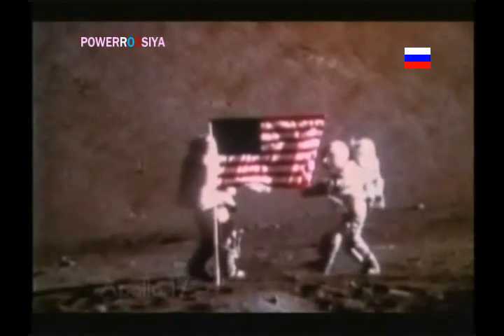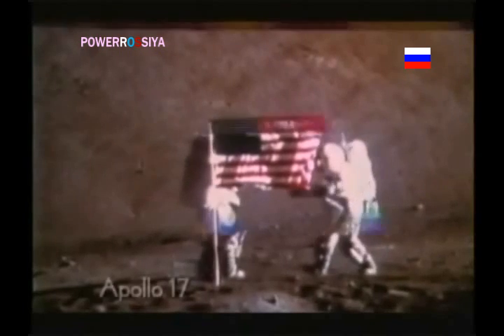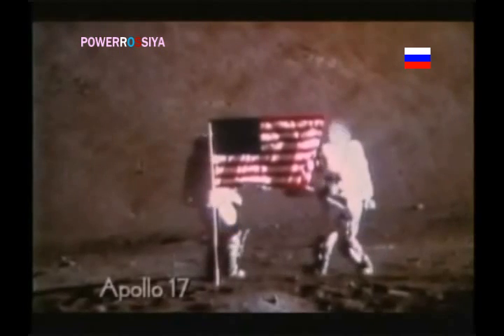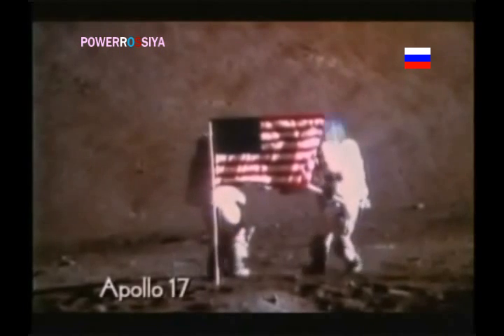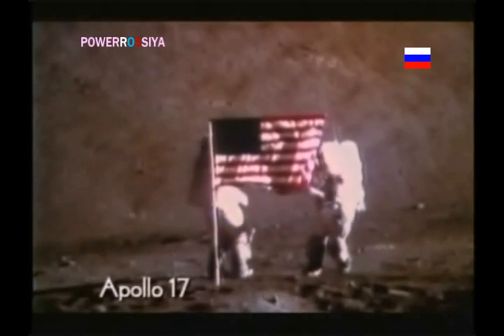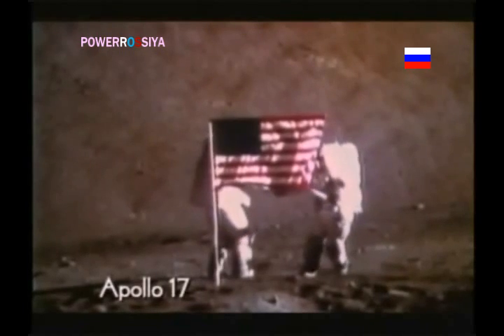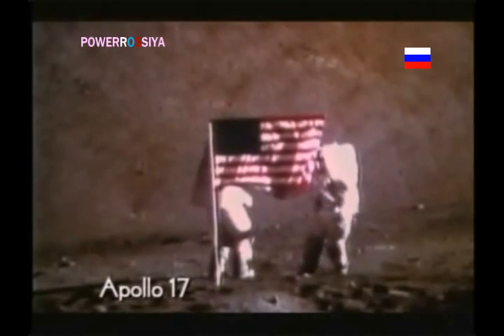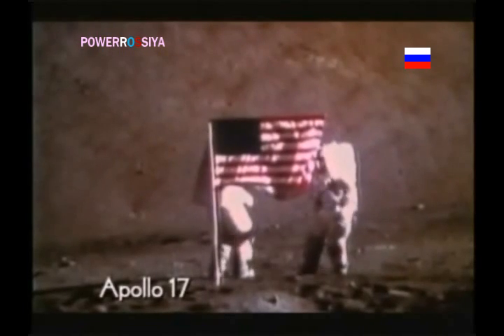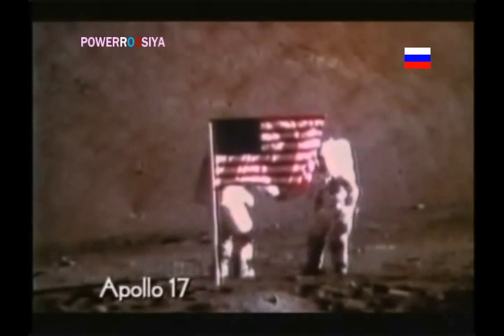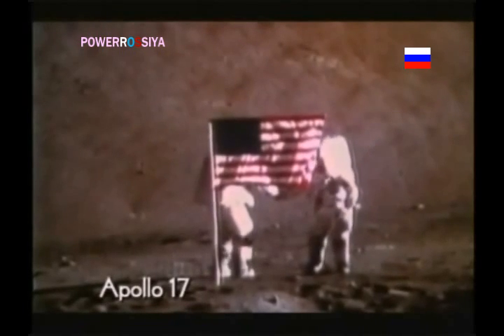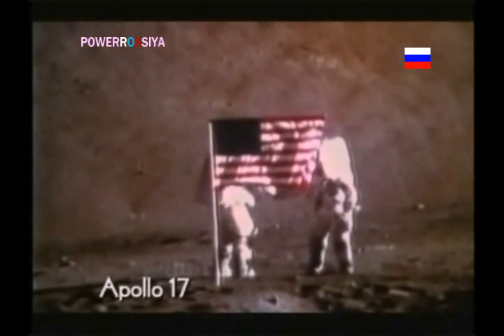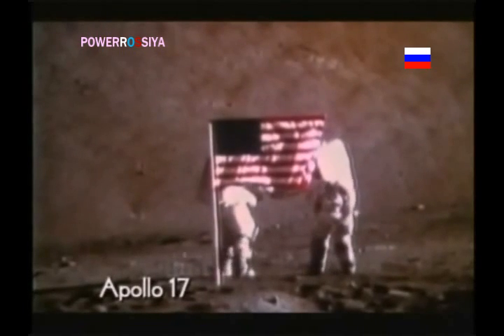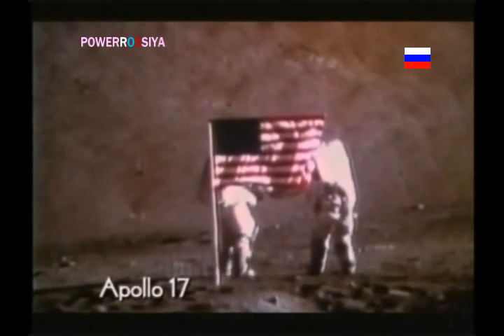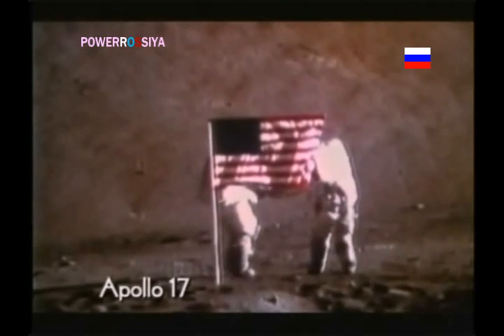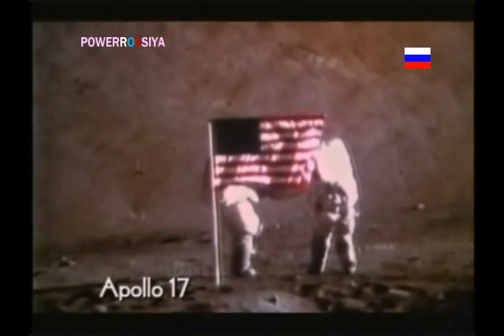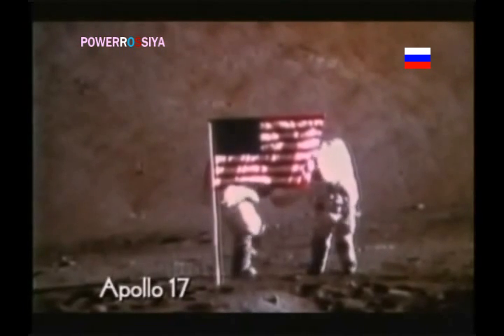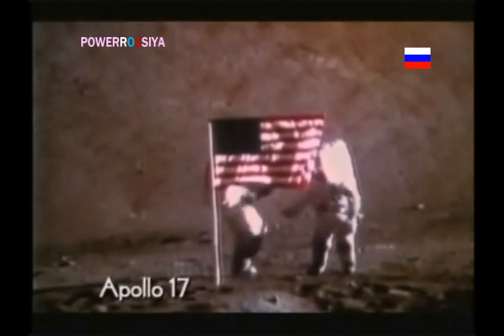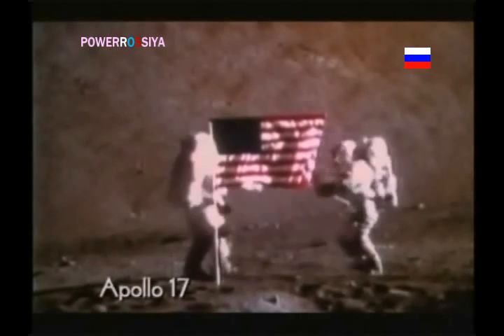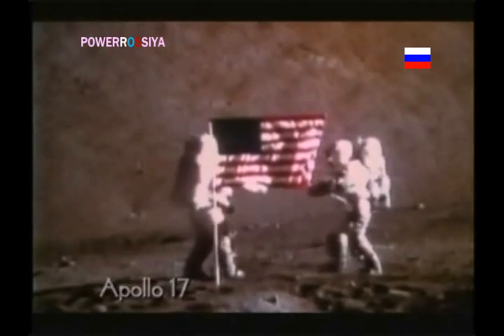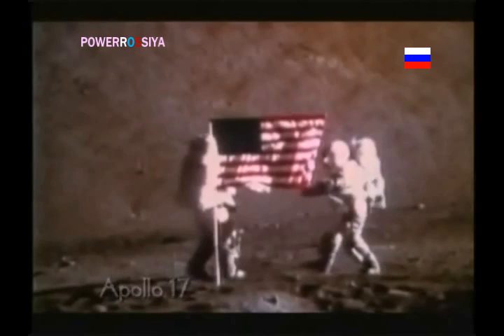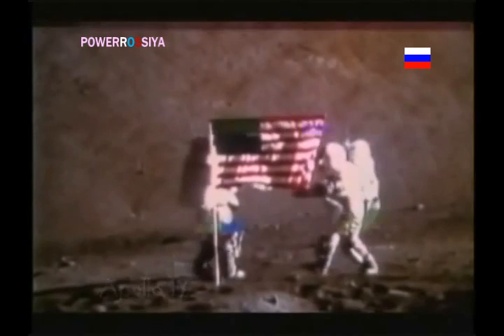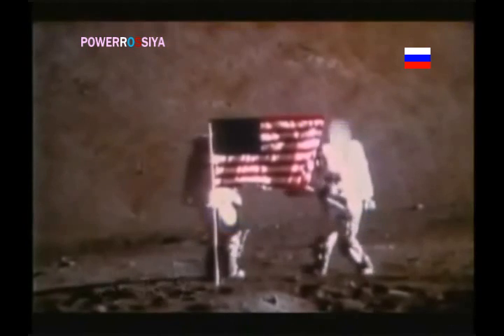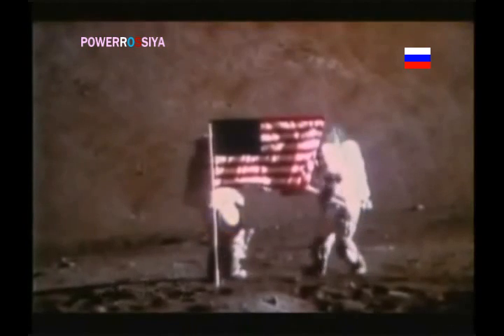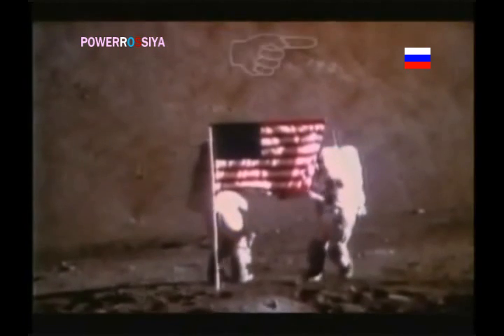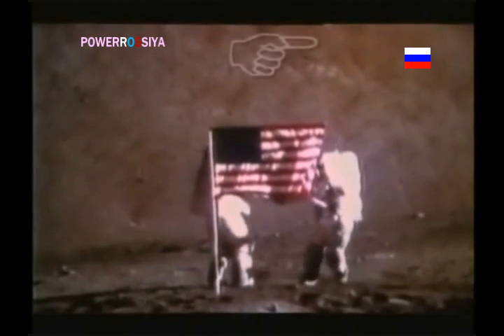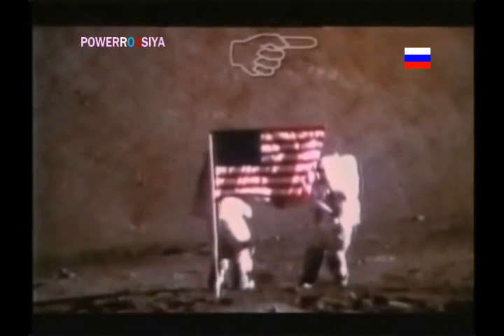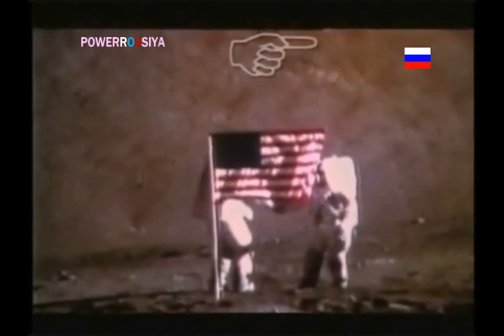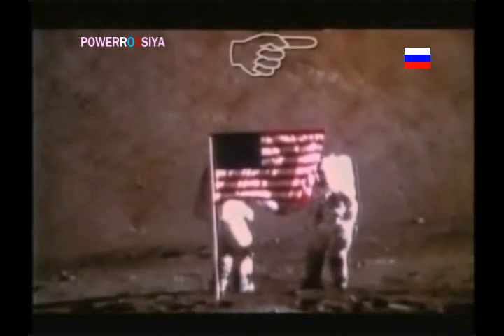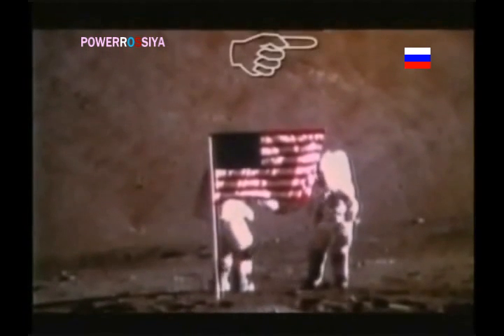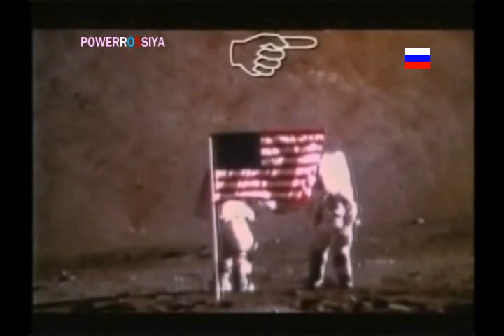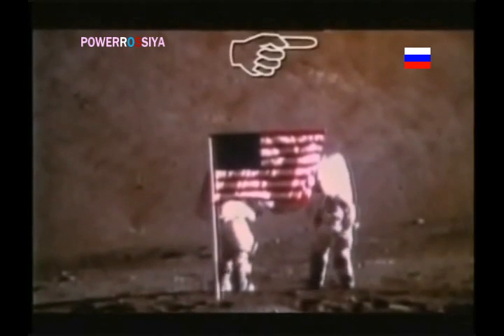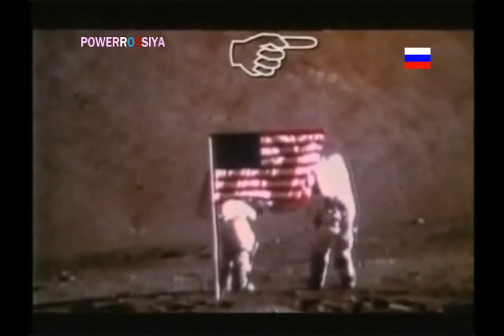This one is from Apollo 17 during the flag scene. You can see the ping at the top of the frame.